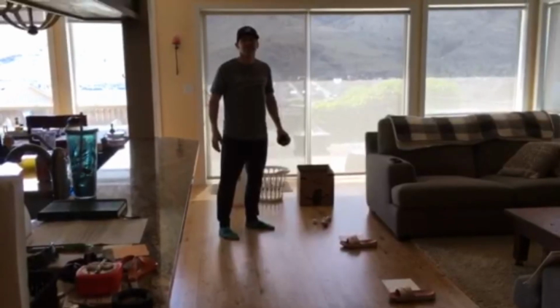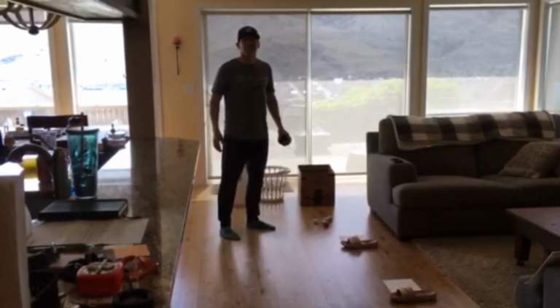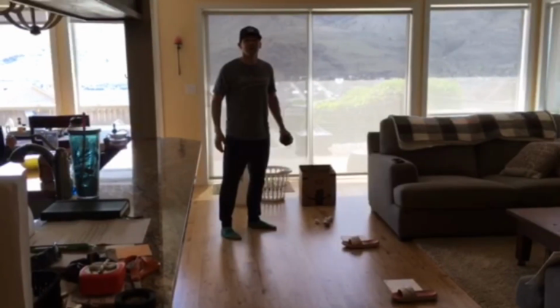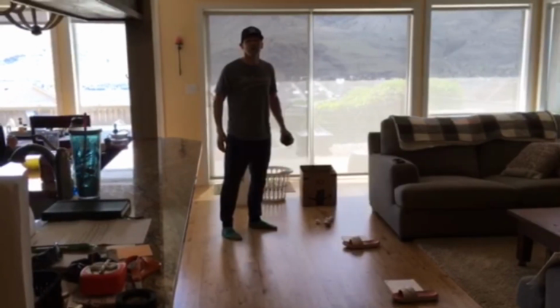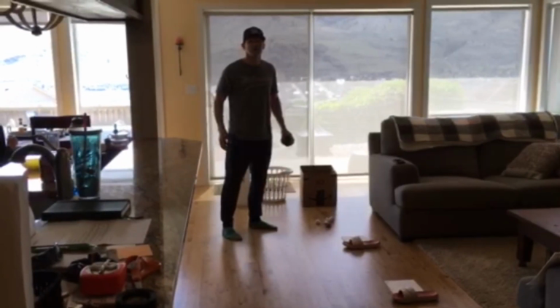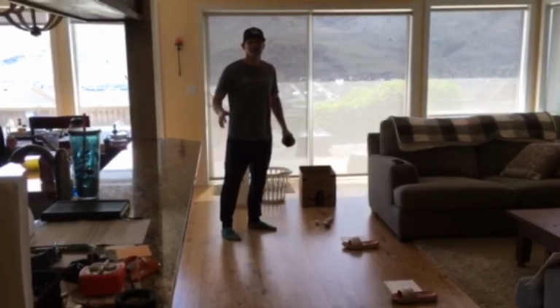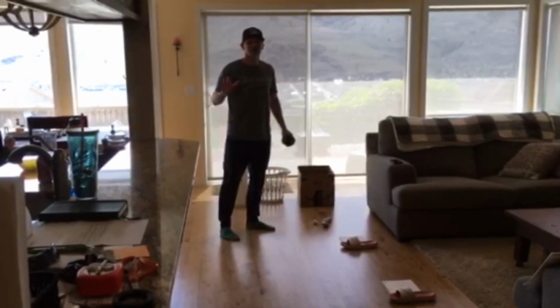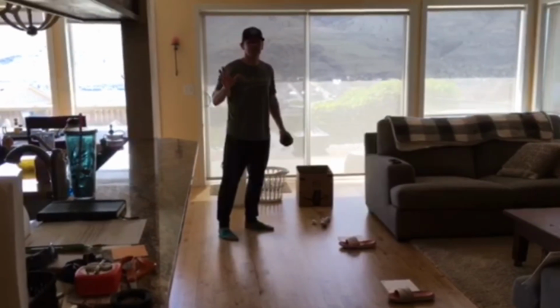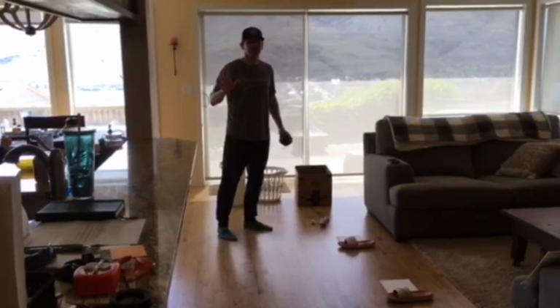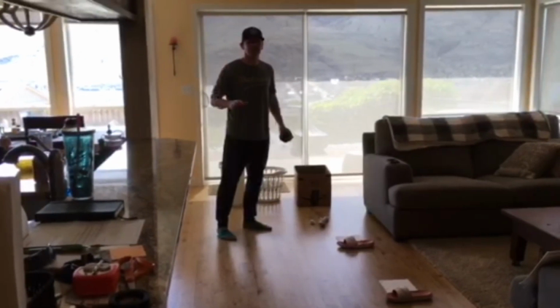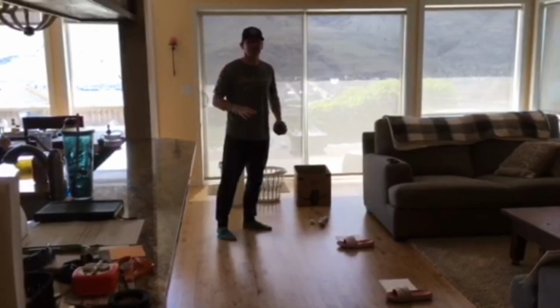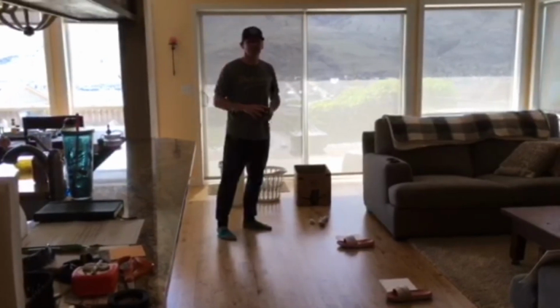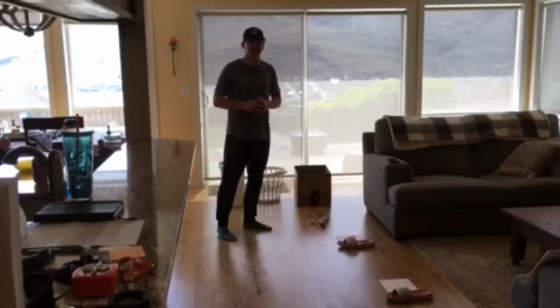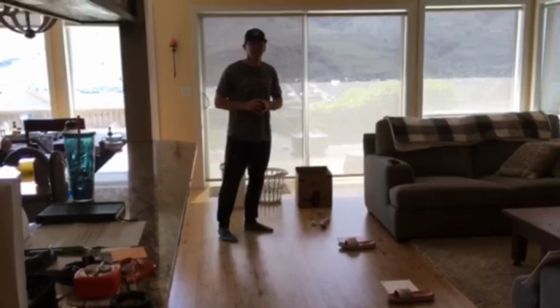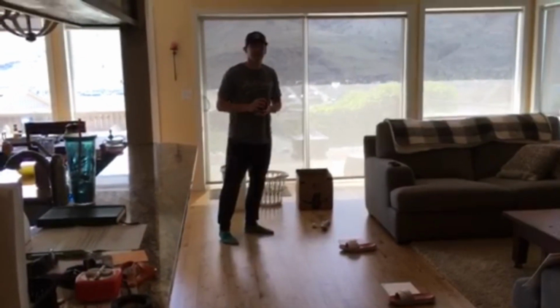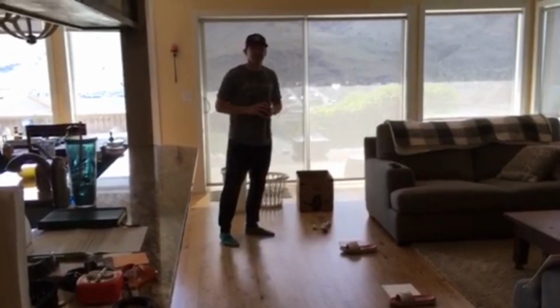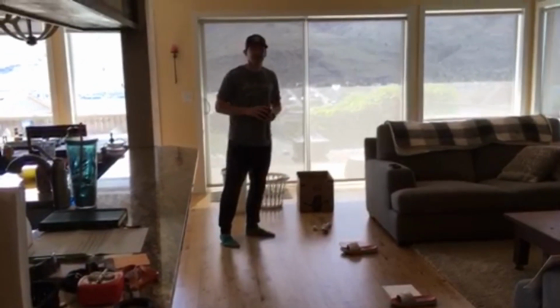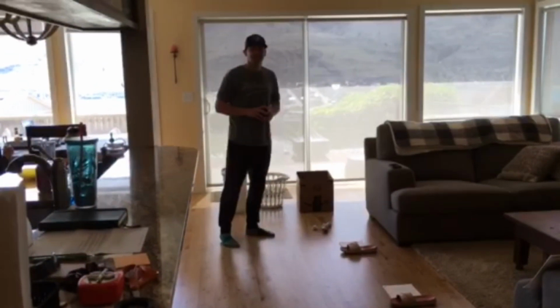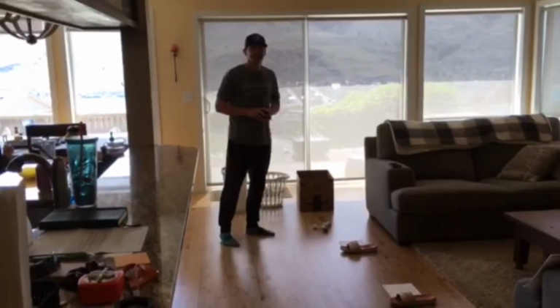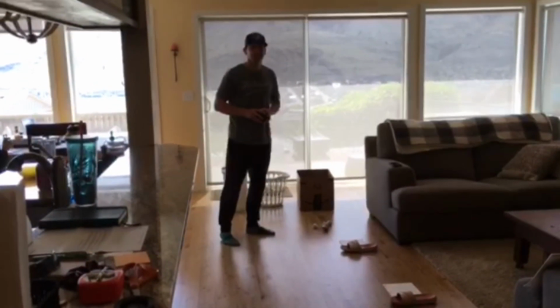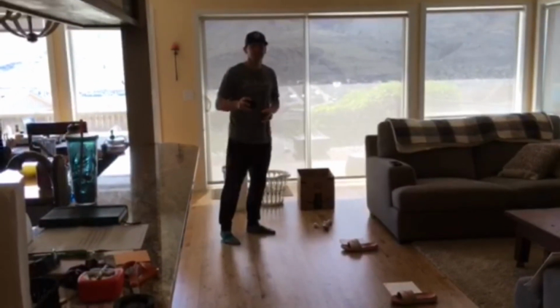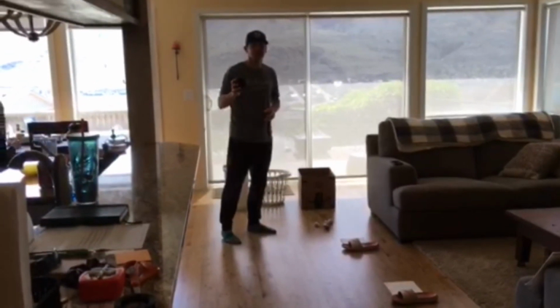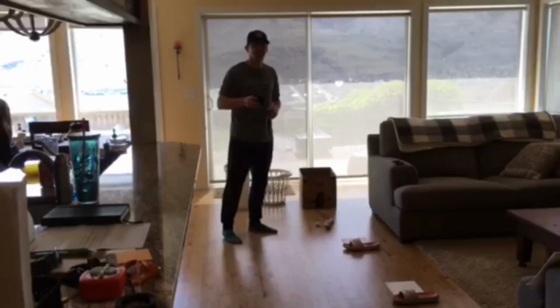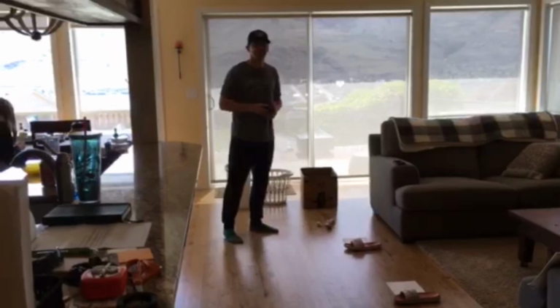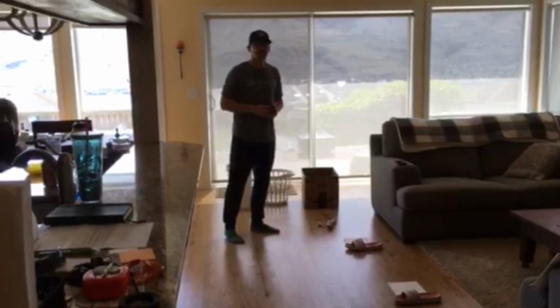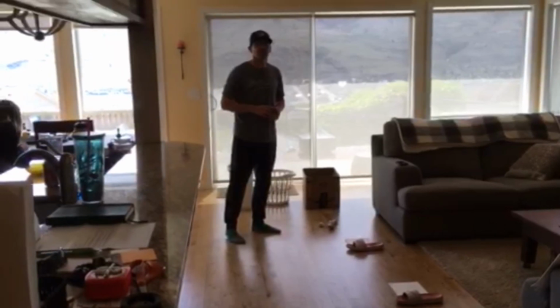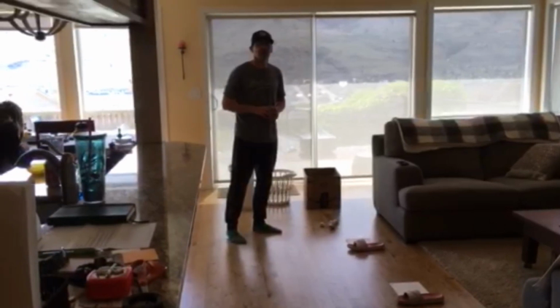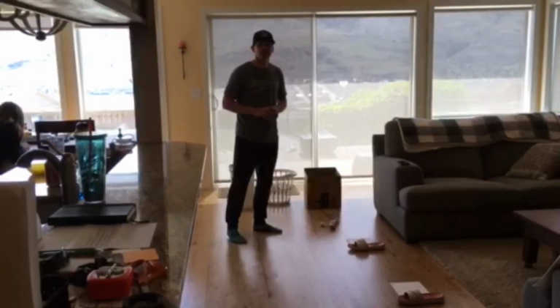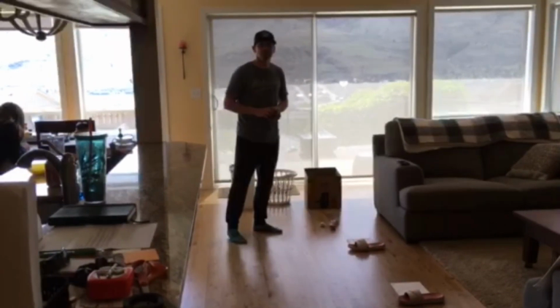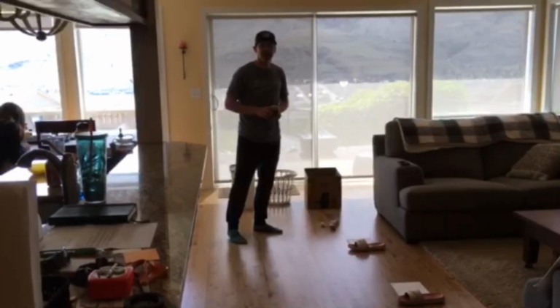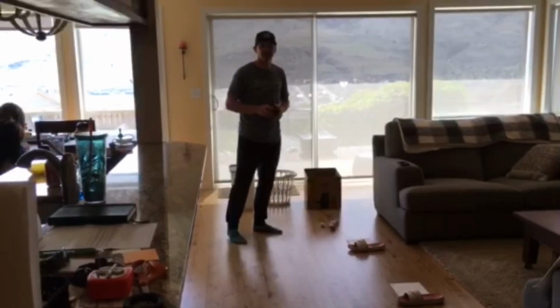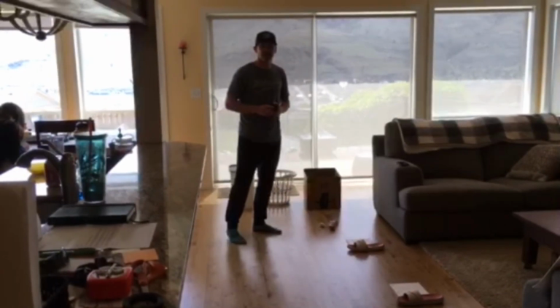Hi boys and girls, it's Mr. Silva again. I'm gonna teach you a game today called laundry basketball.